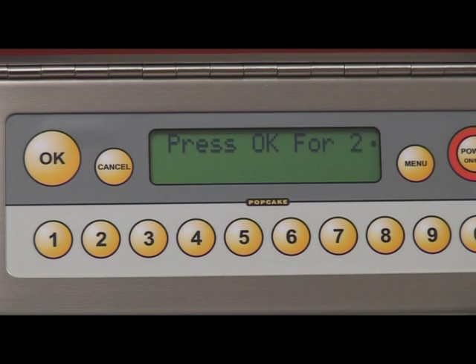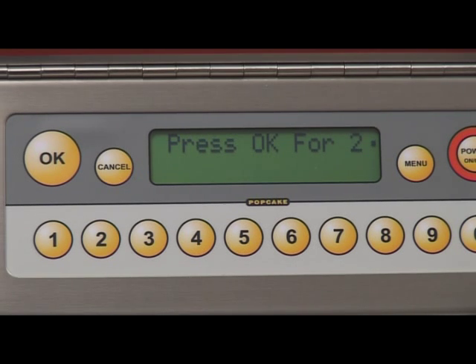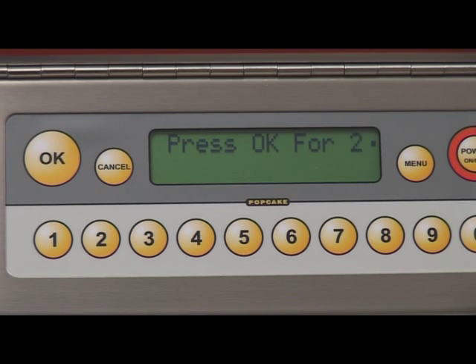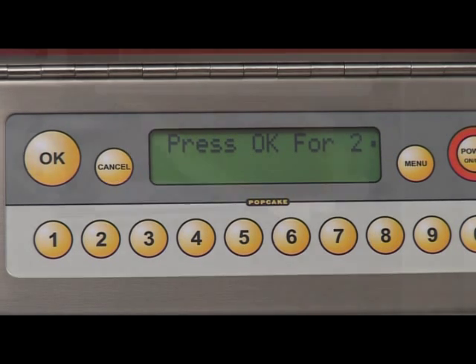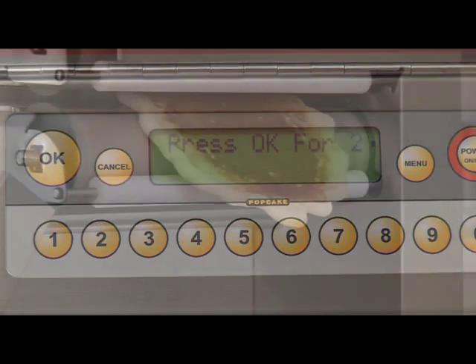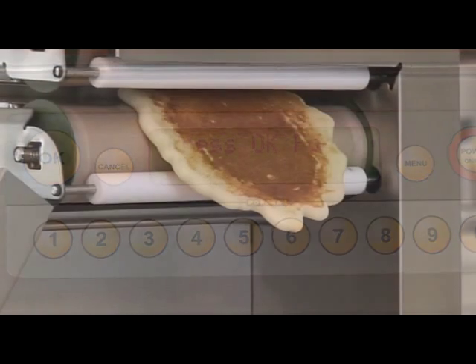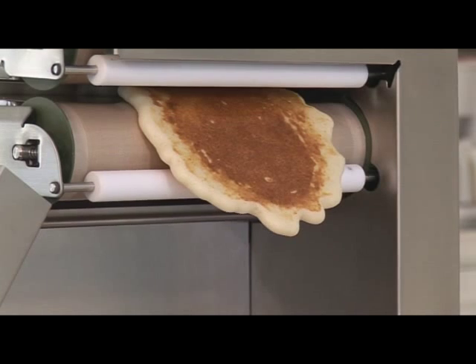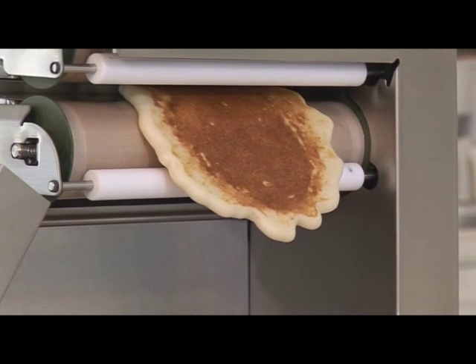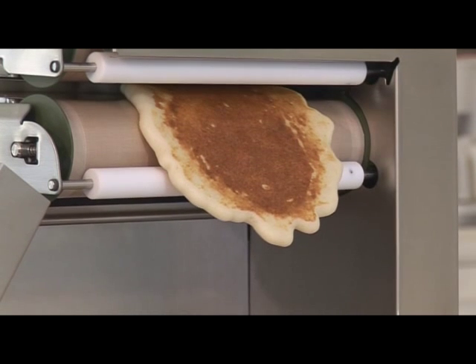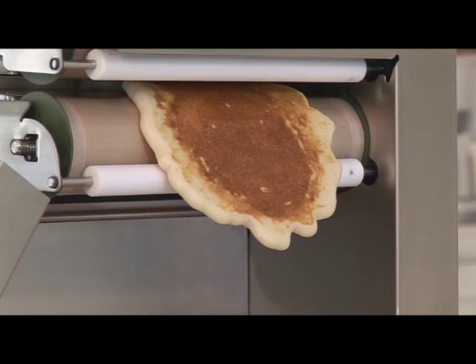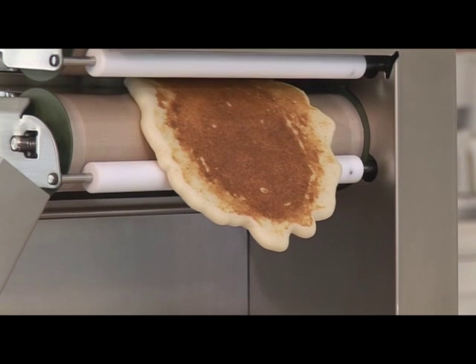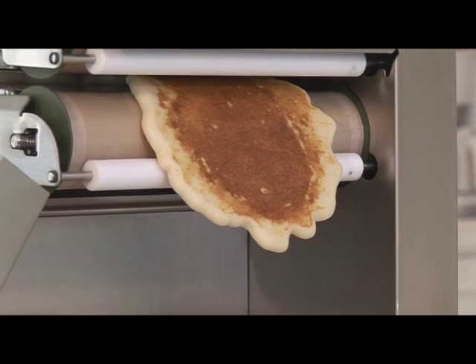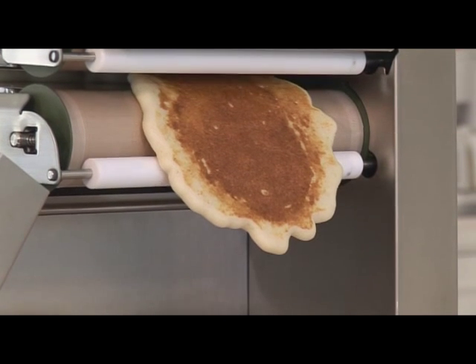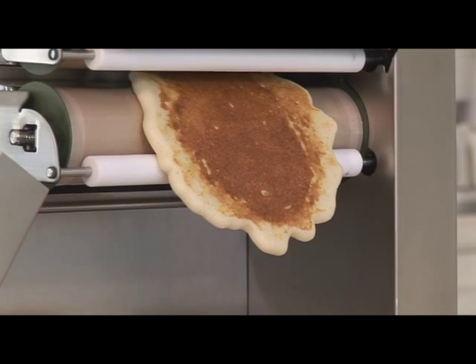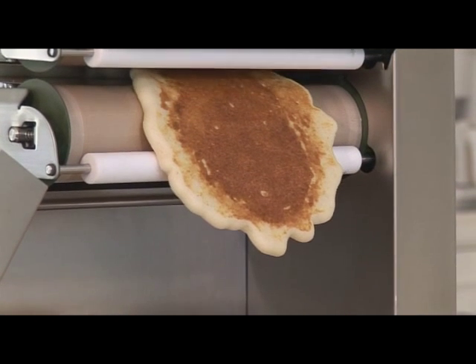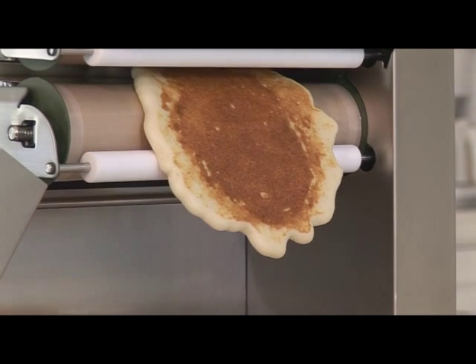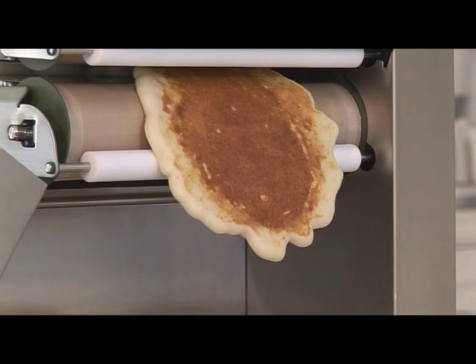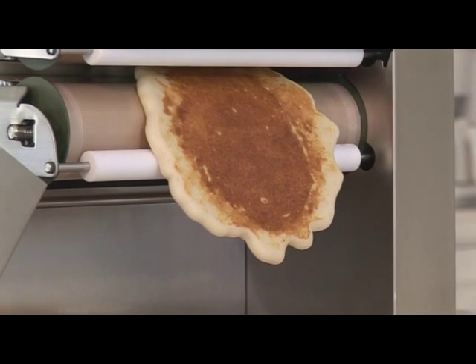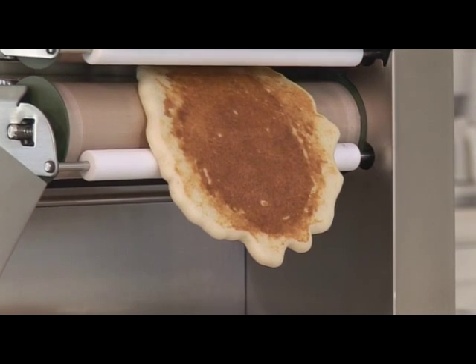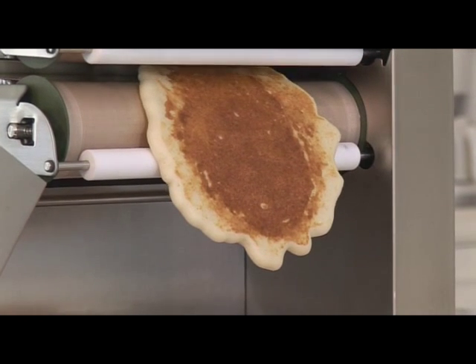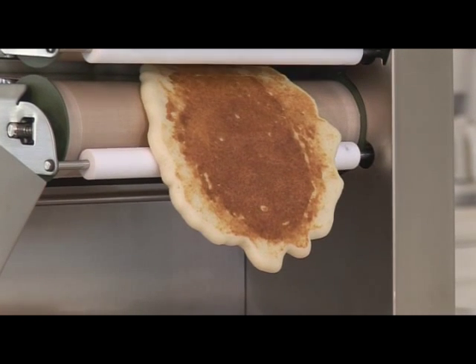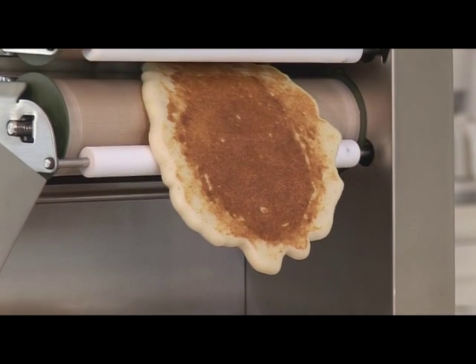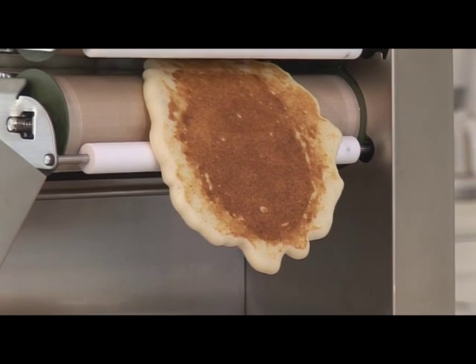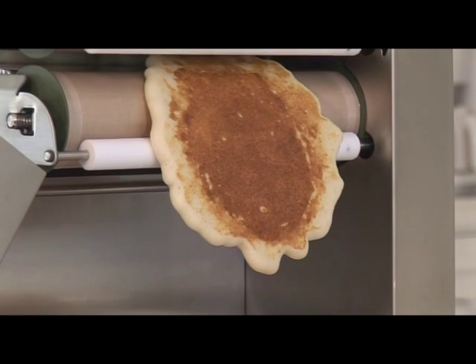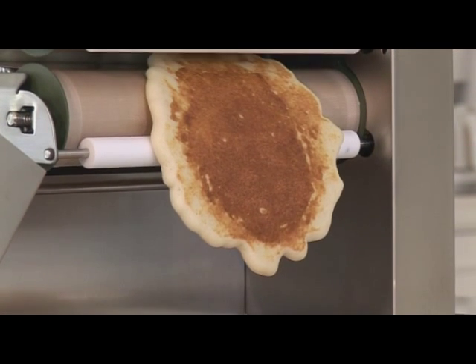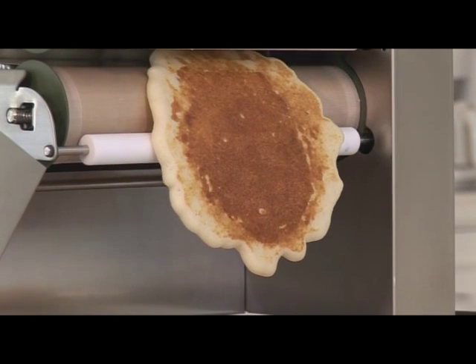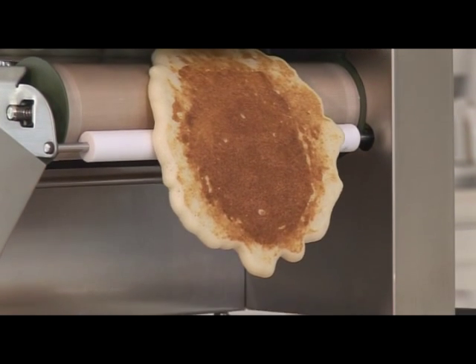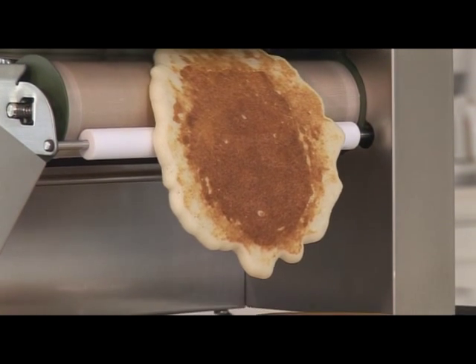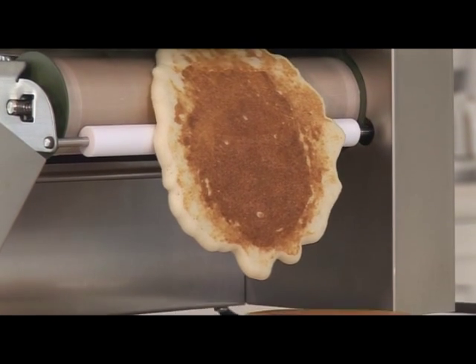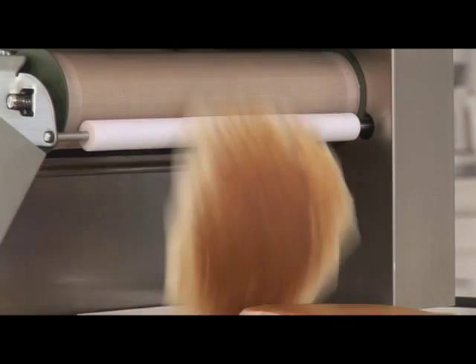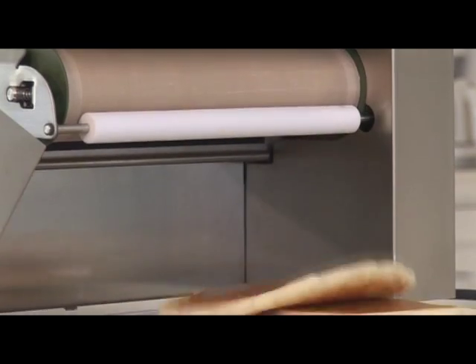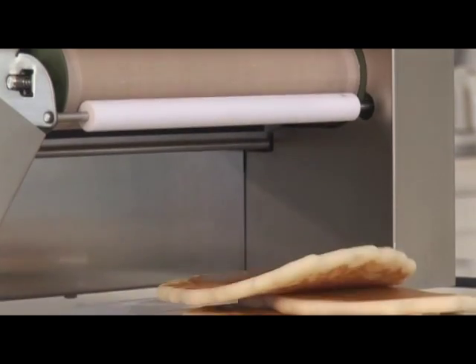Your pancake machine is now ready for another 60 bags of piping hot, freshly cooked pancakes.